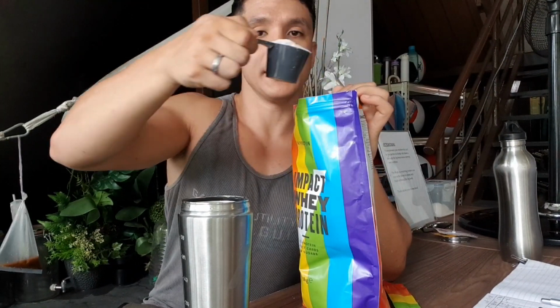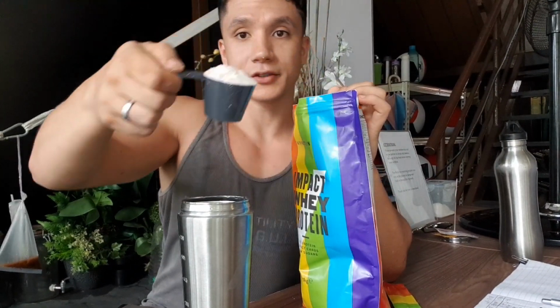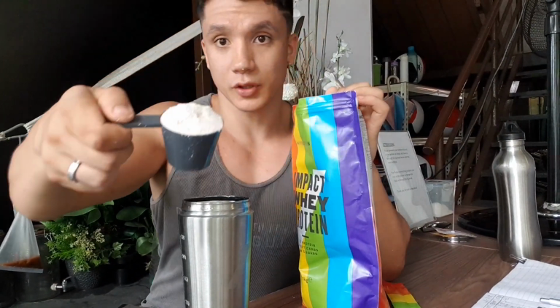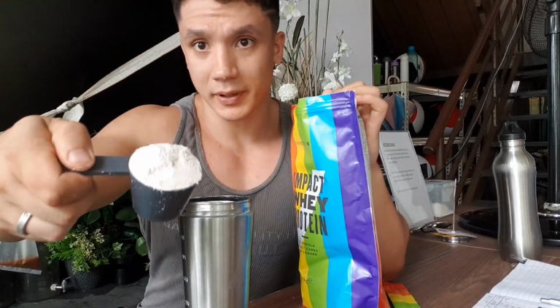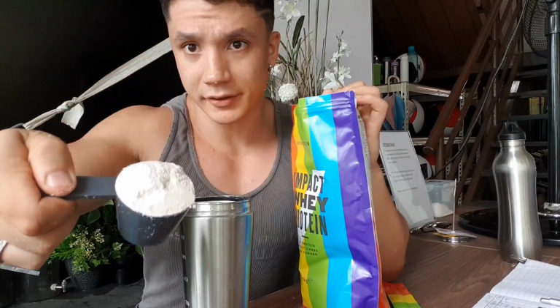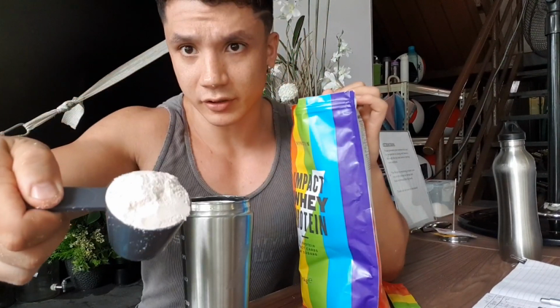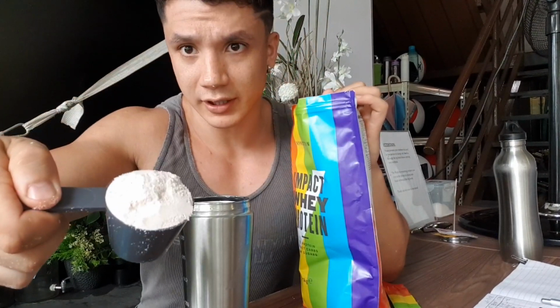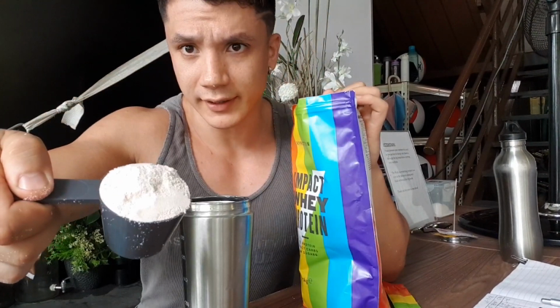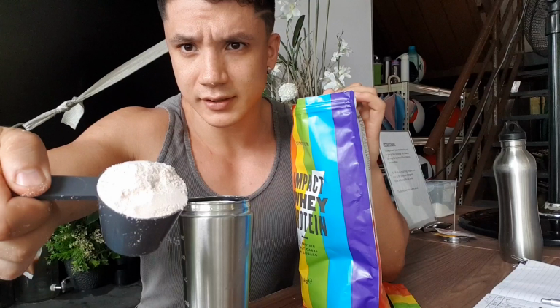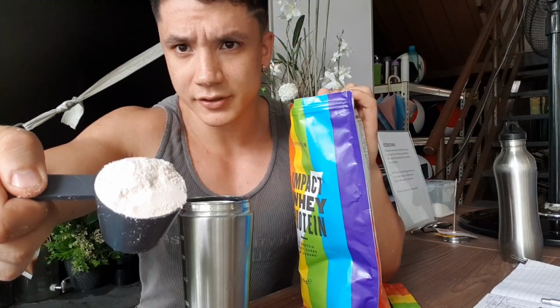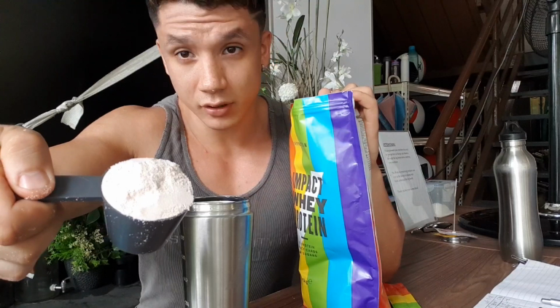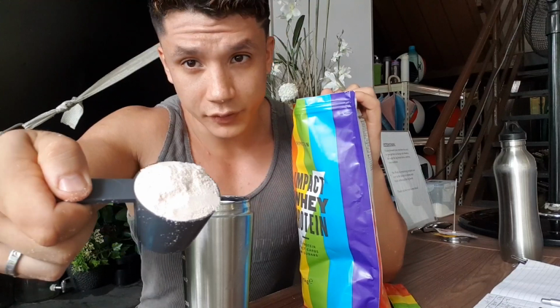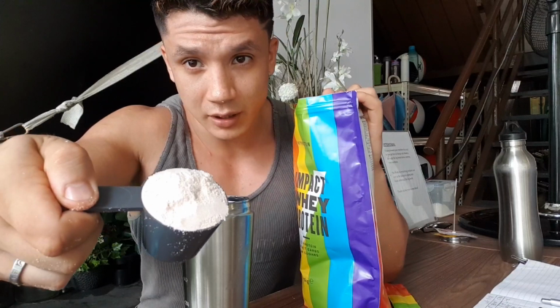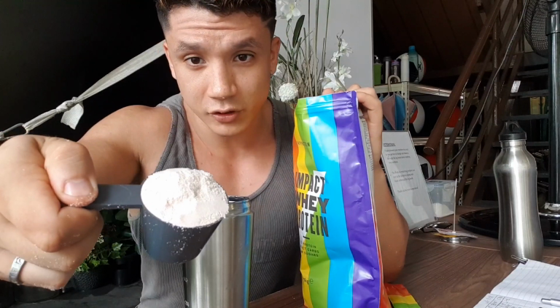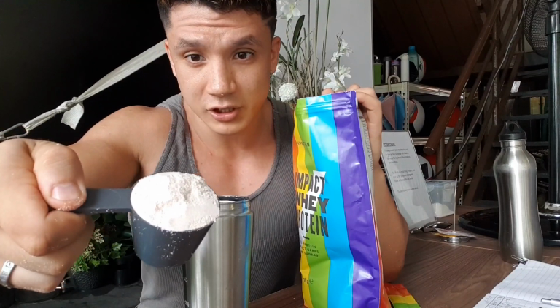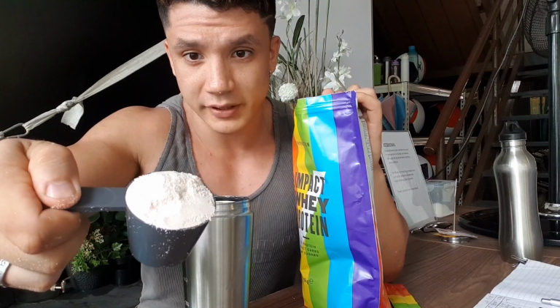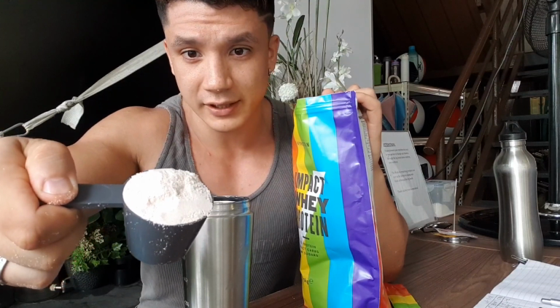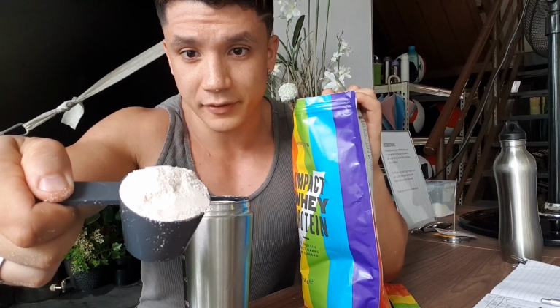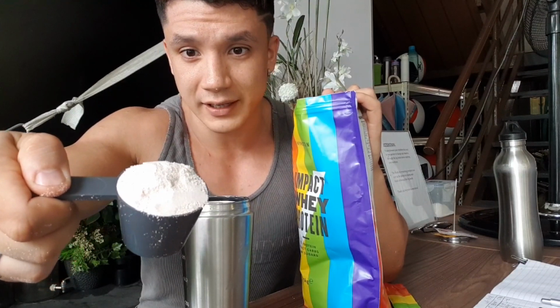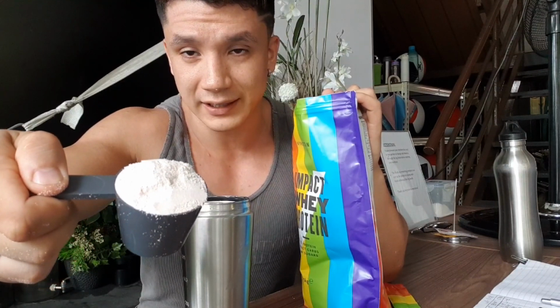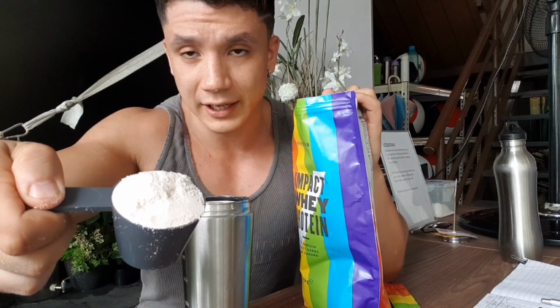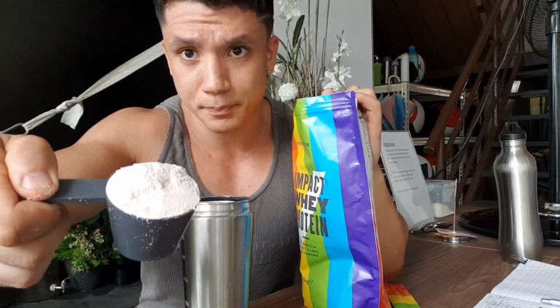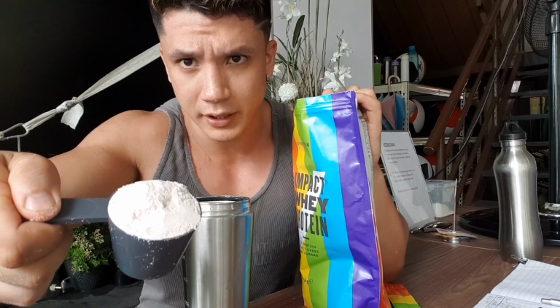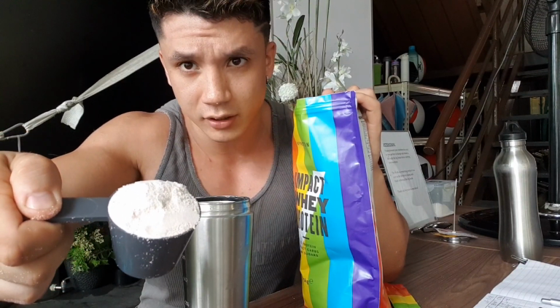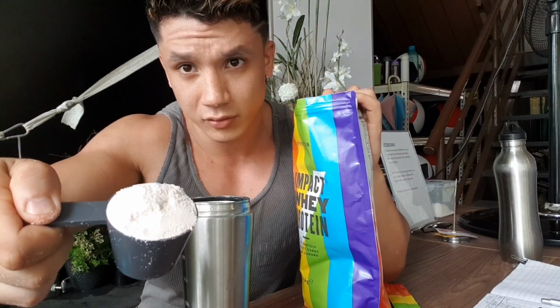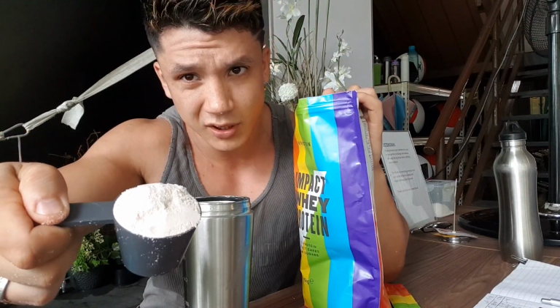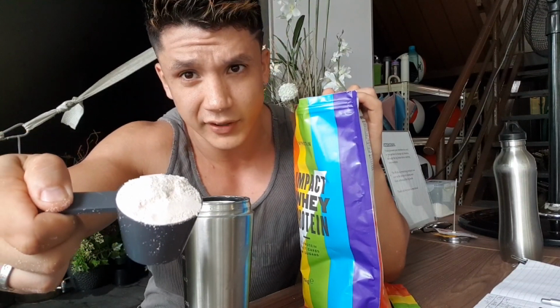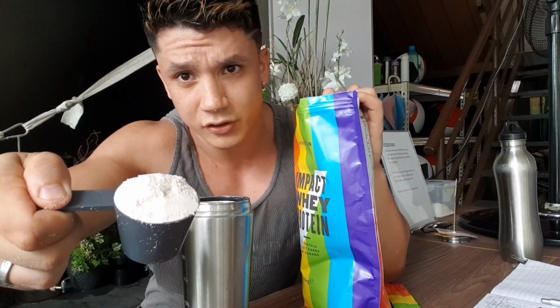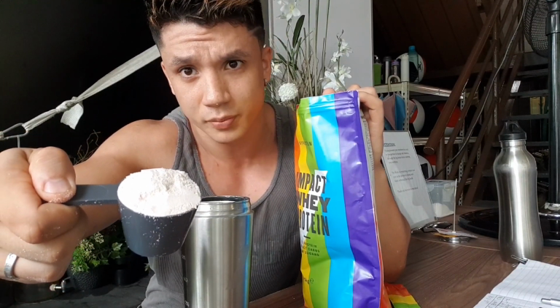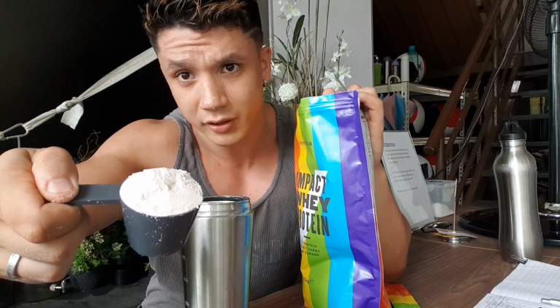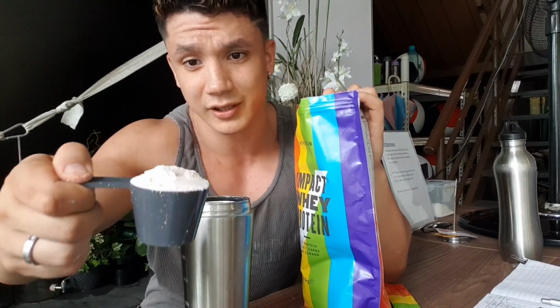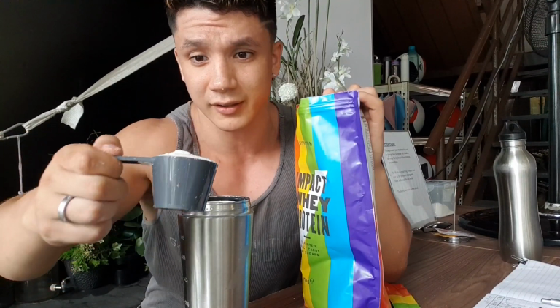This is what the powder looks like on the inside — I don't know if it comes across, but it's a very light pink, kind of like strawberry yoghurt colour.